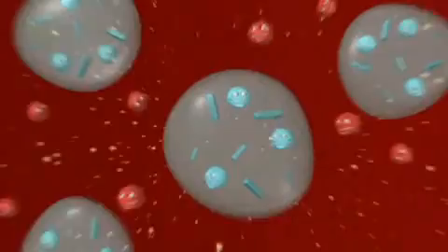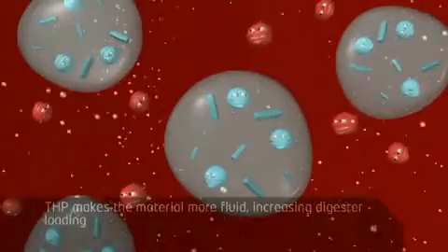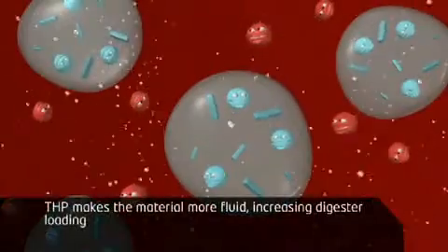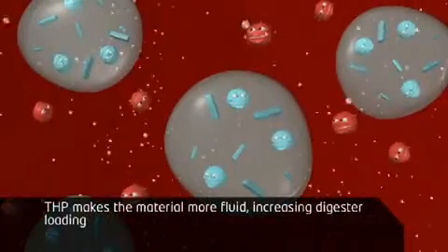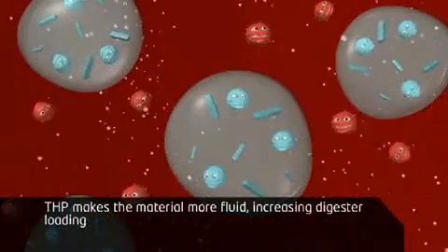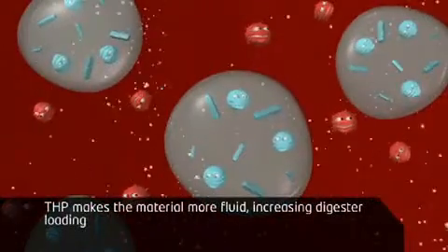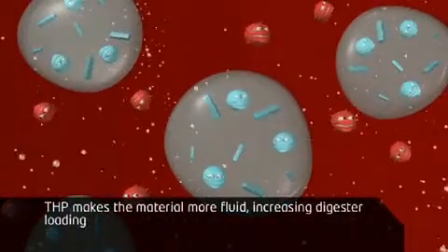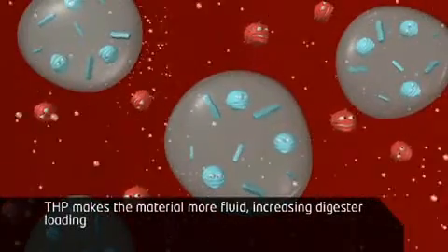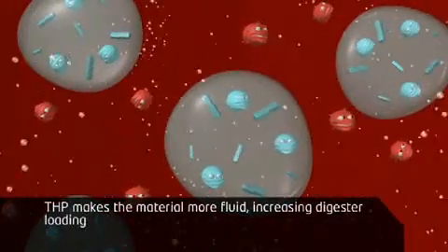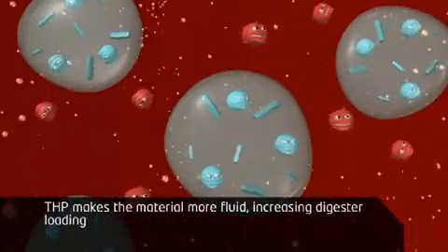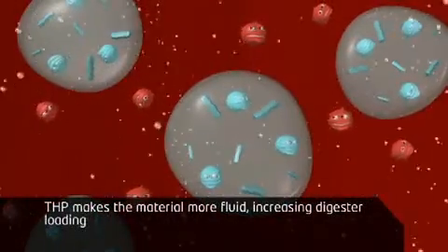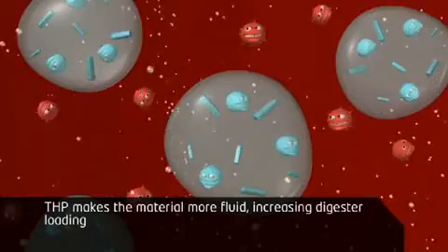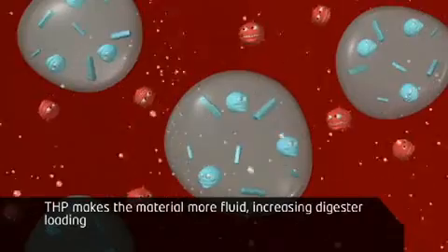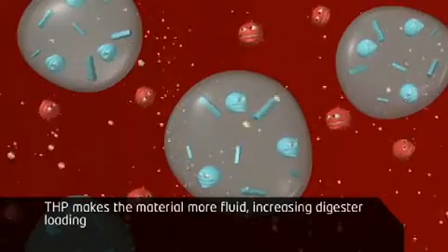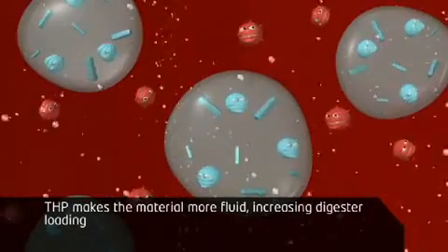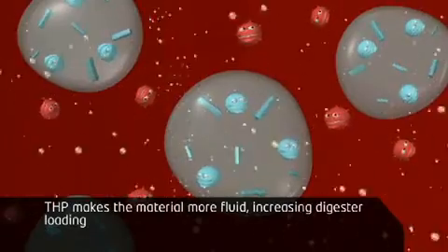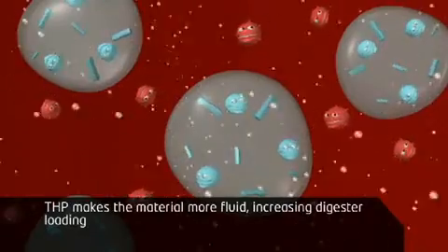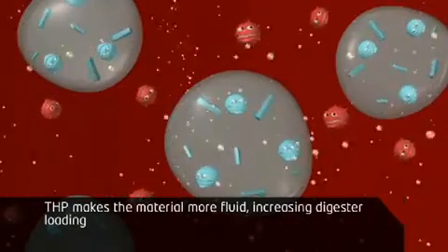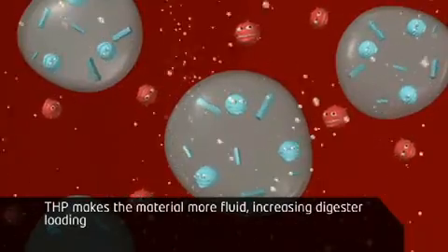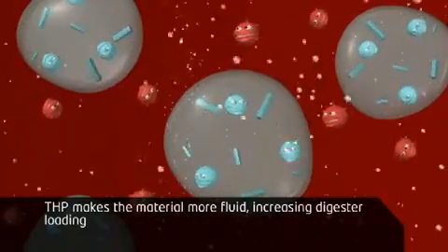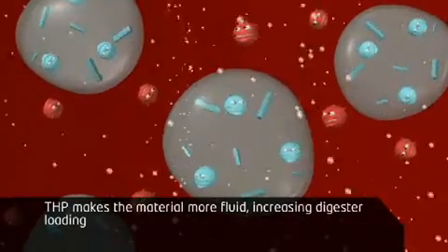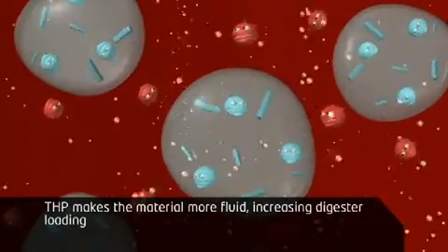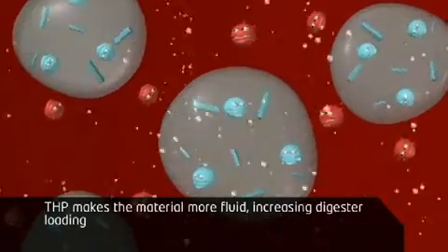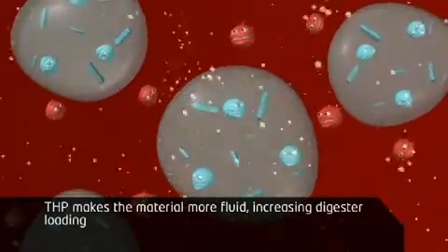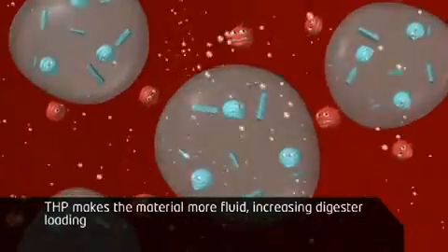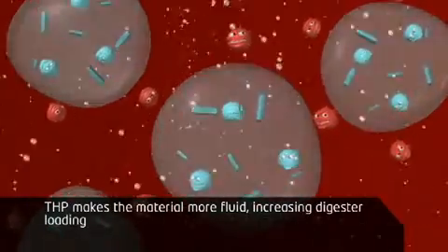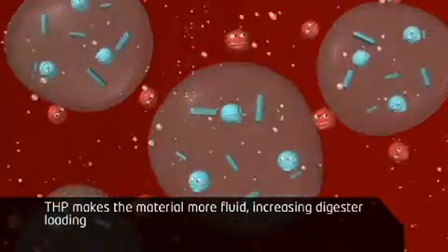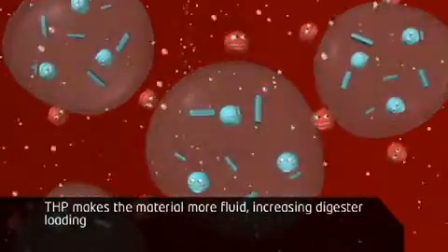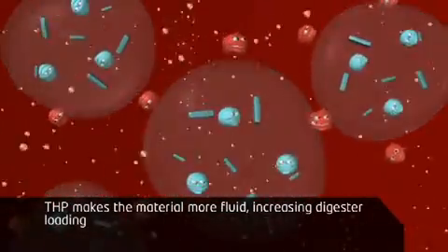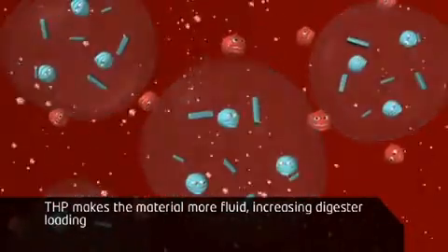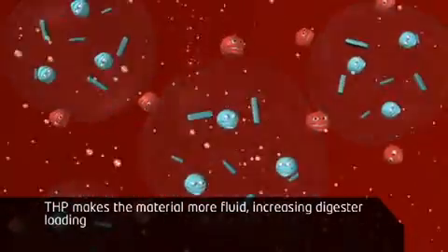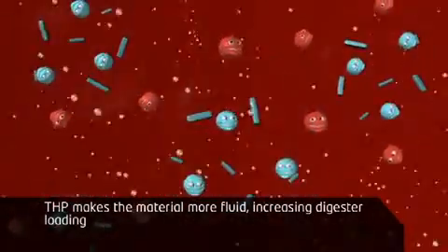All human, animal and plant diseases are eliminated by sterilization.